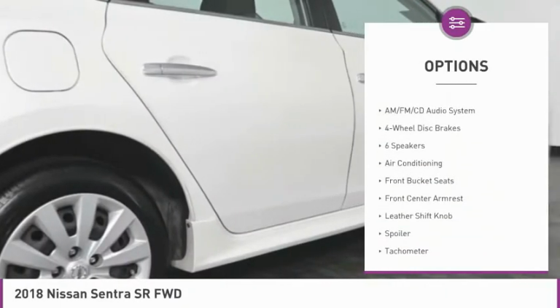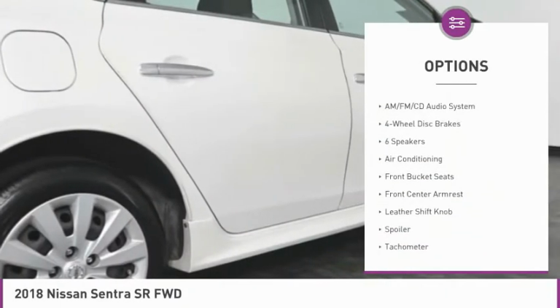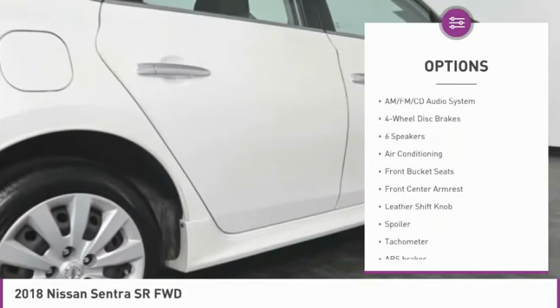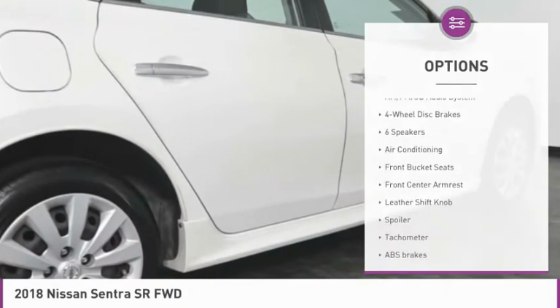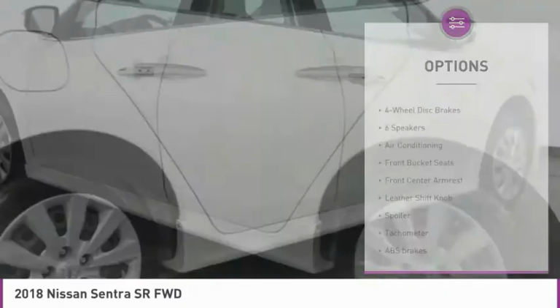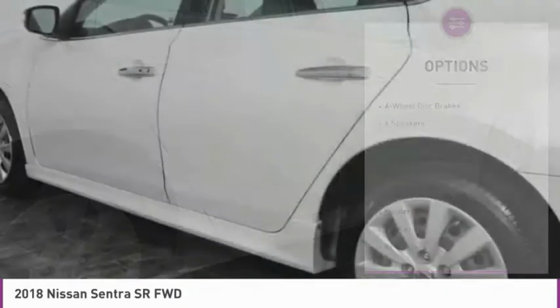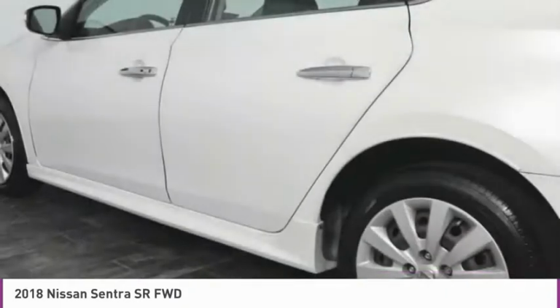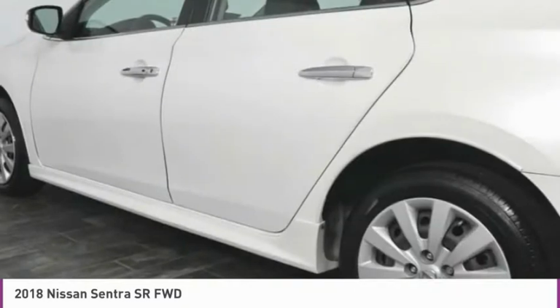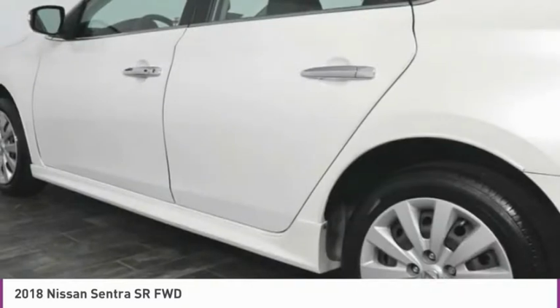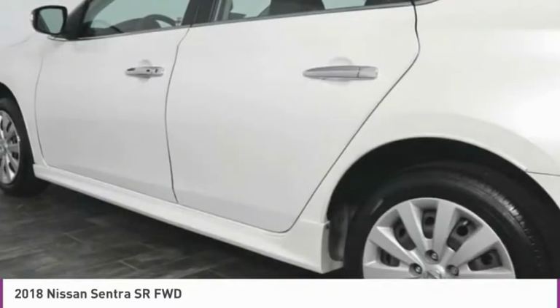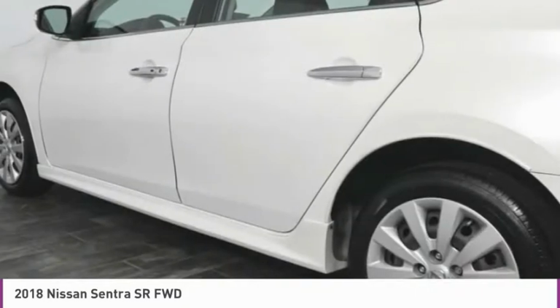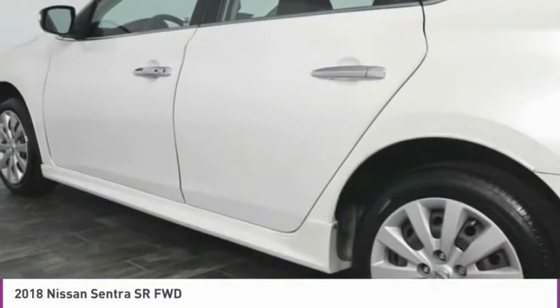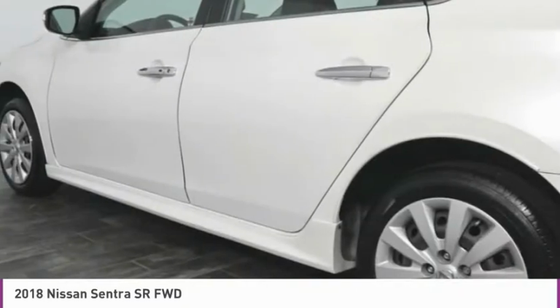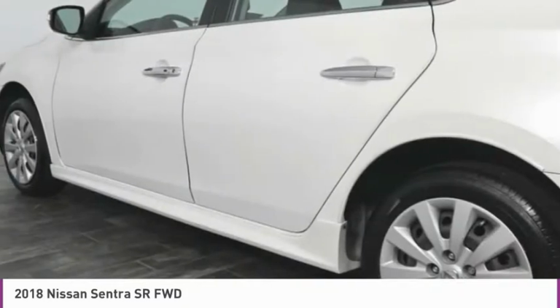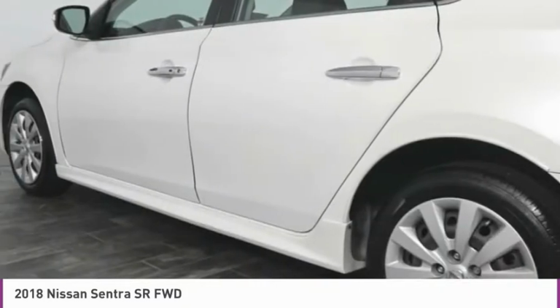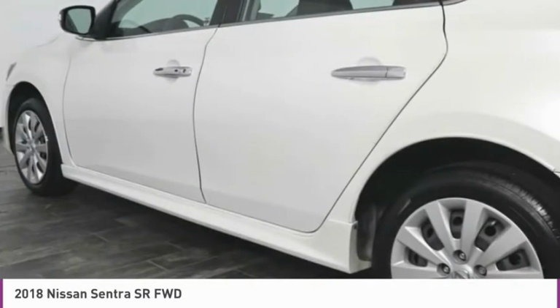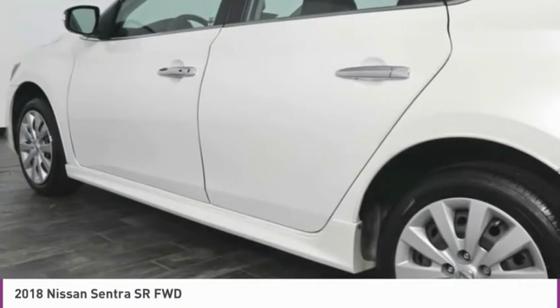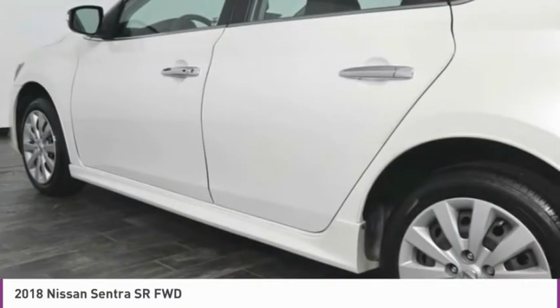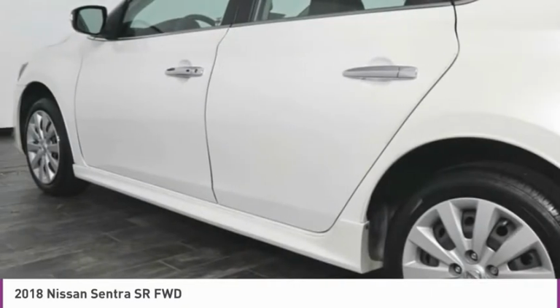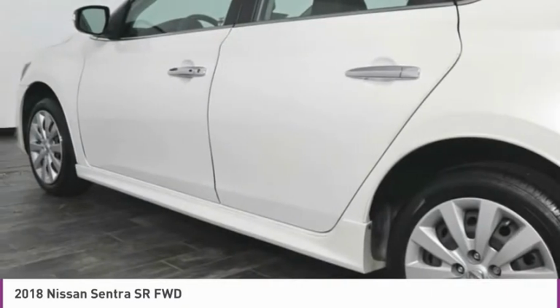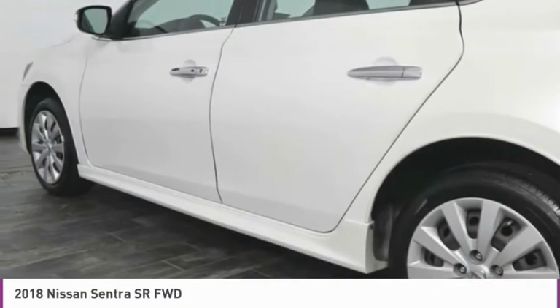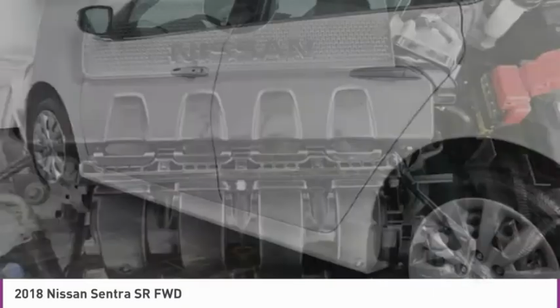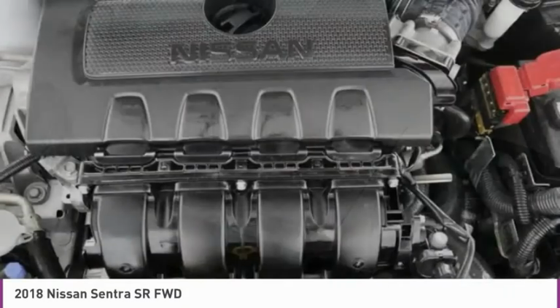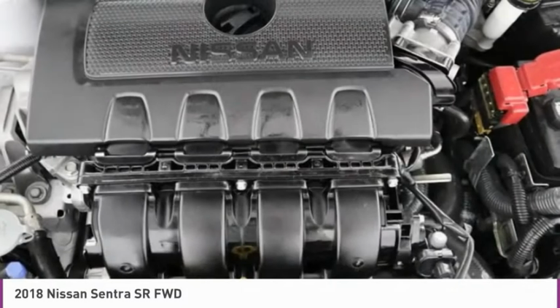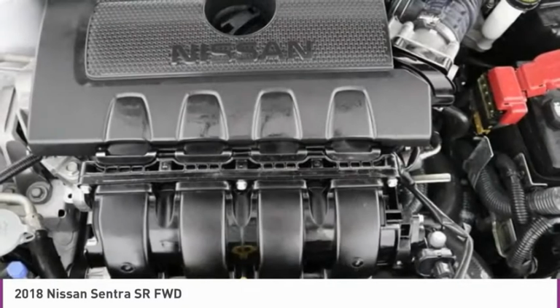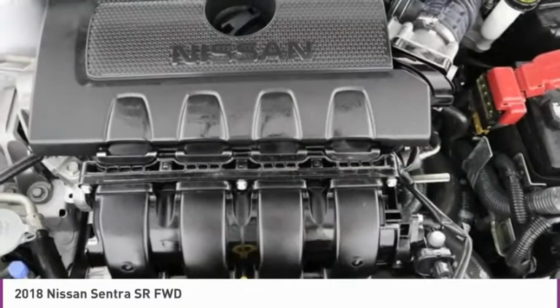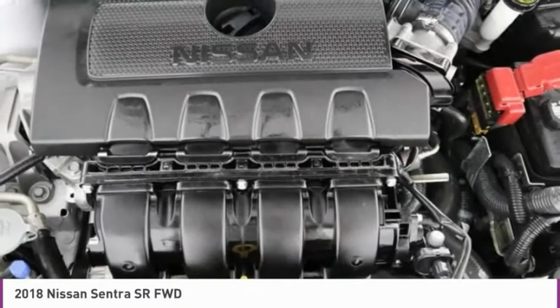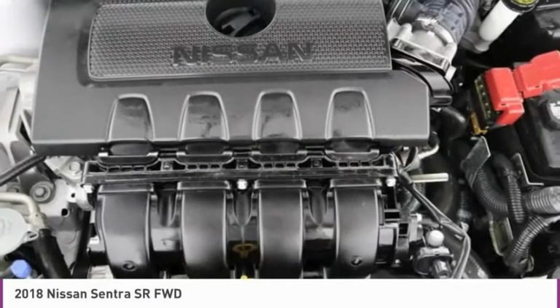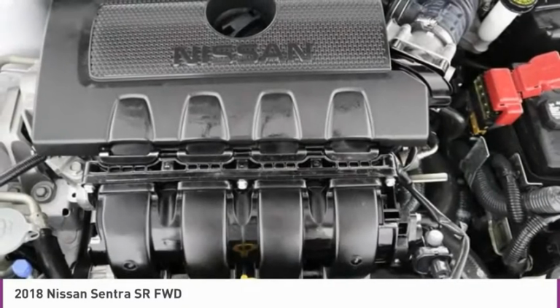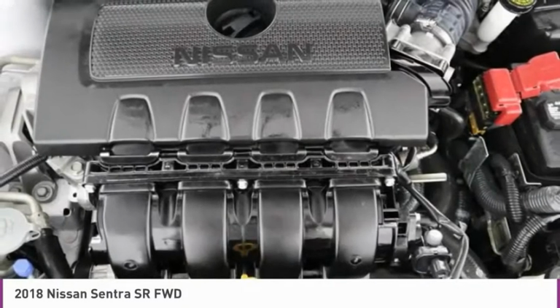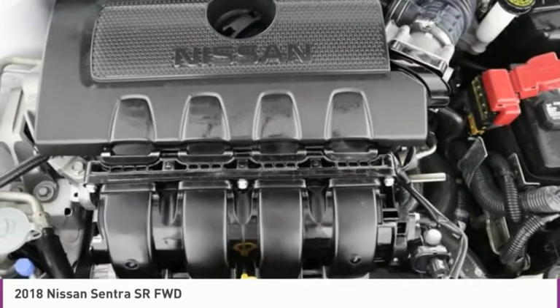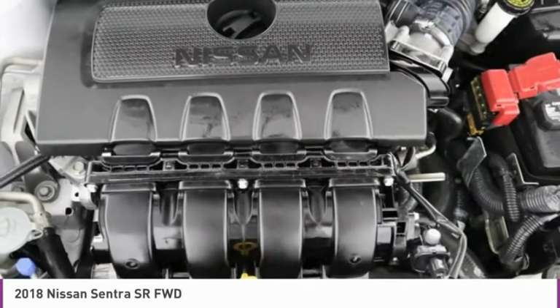Front wheel independent suspension, speed control, rear window defroster, and security system.